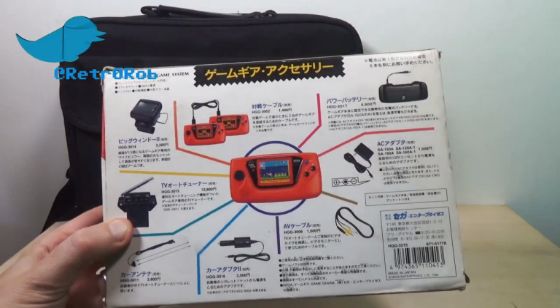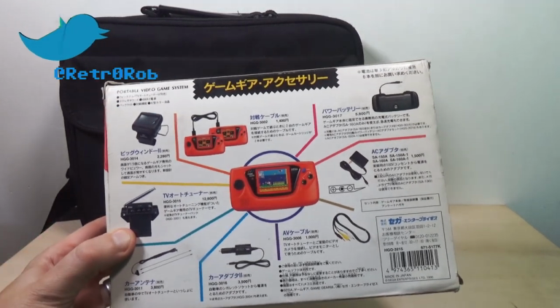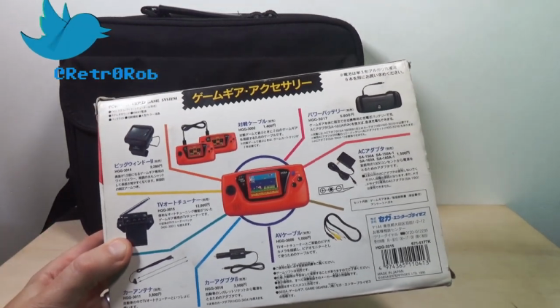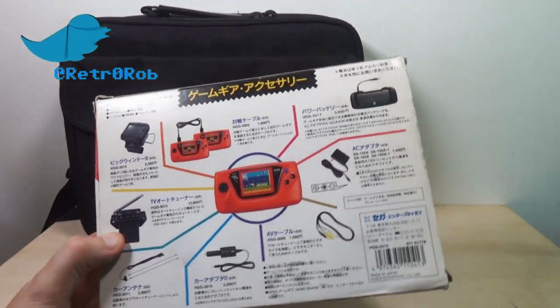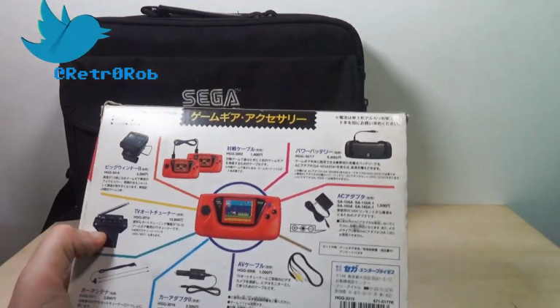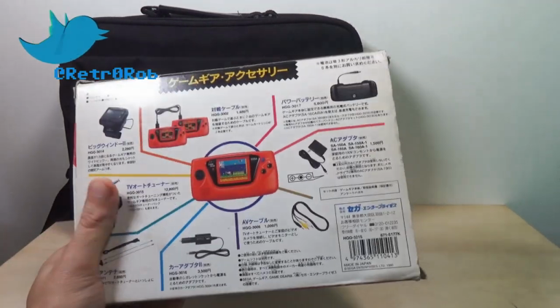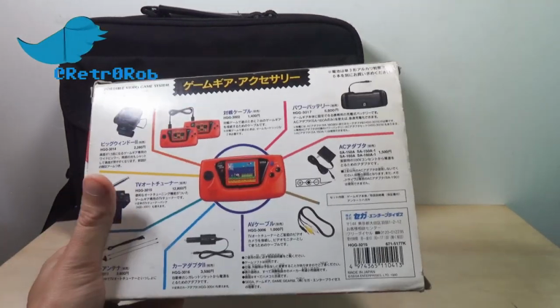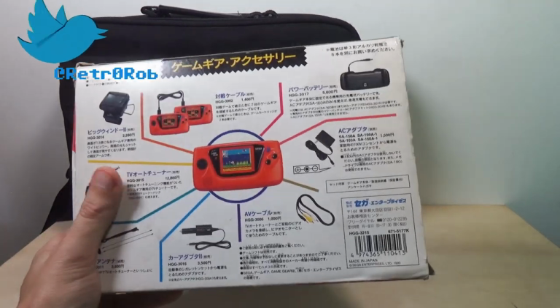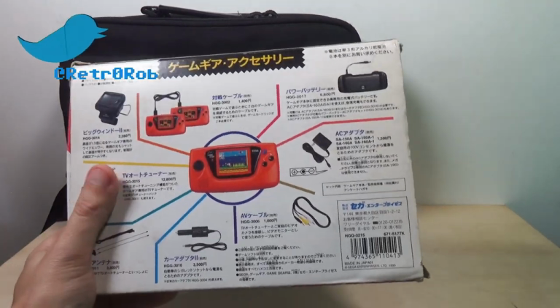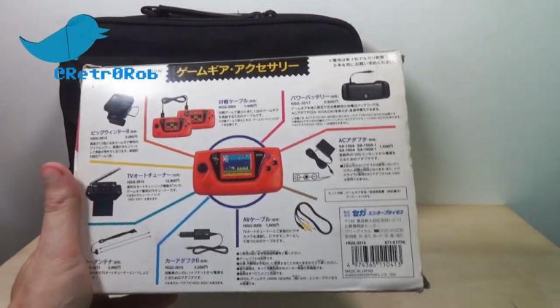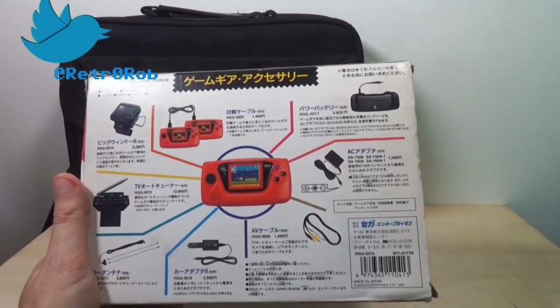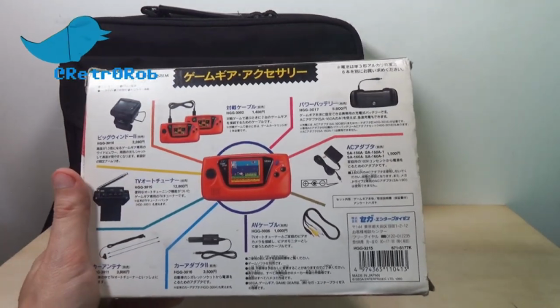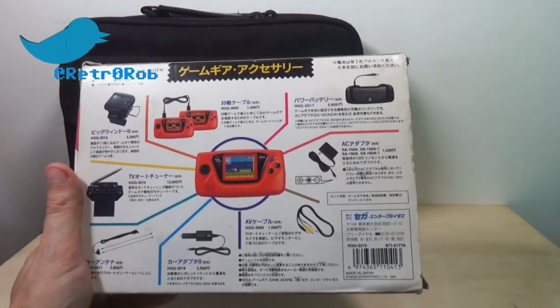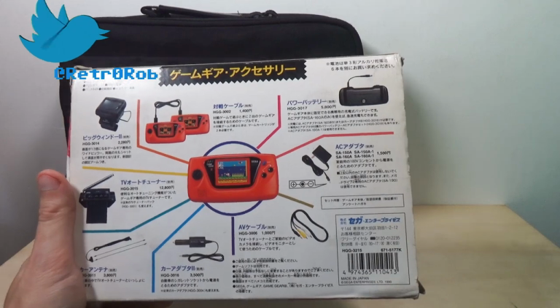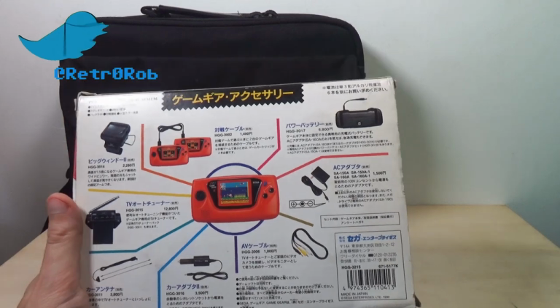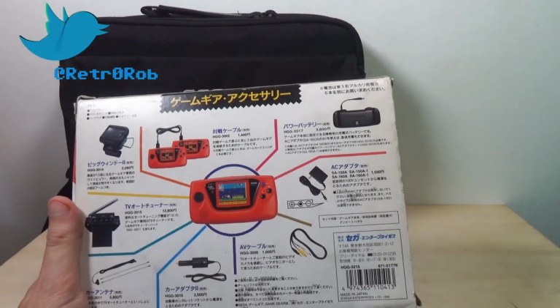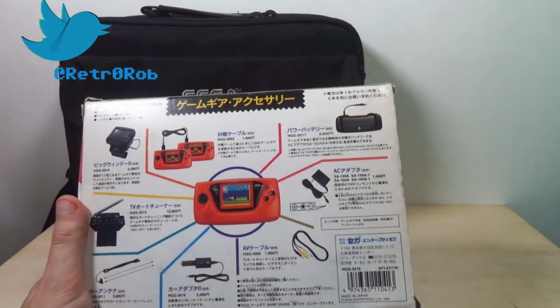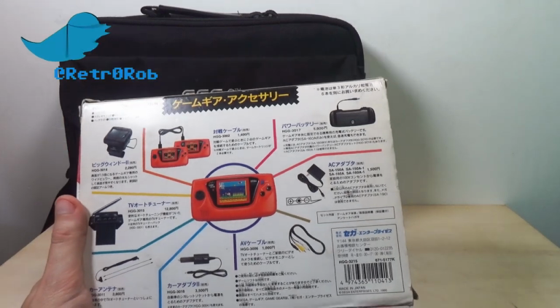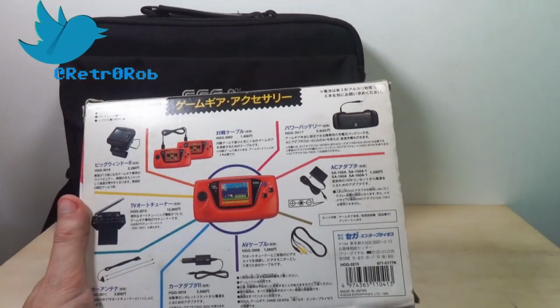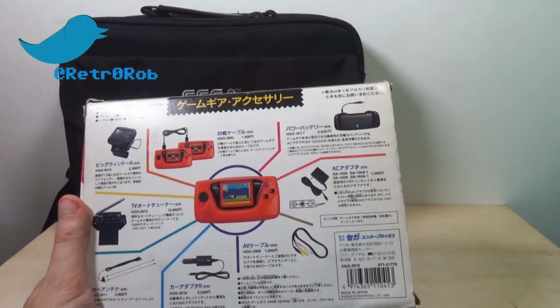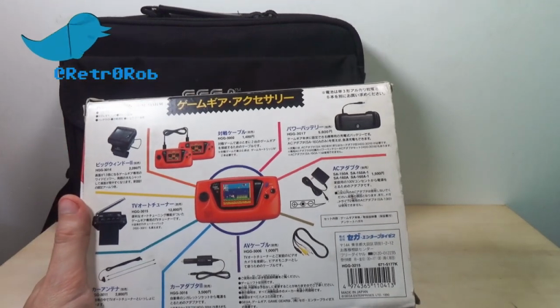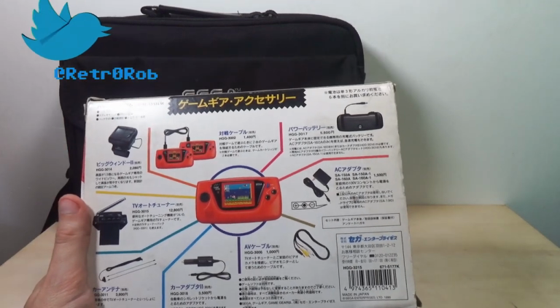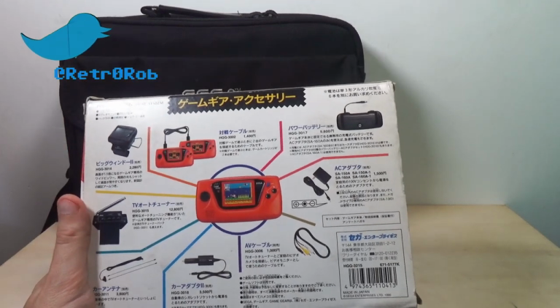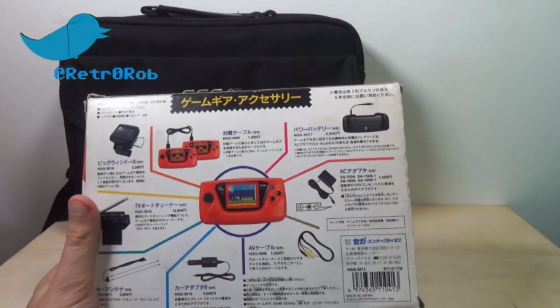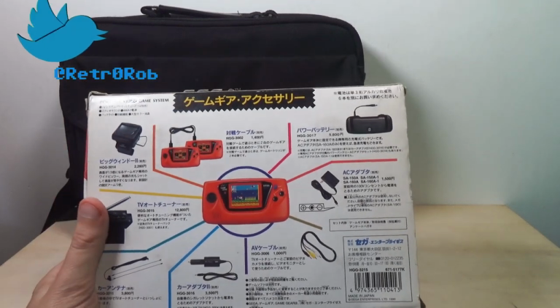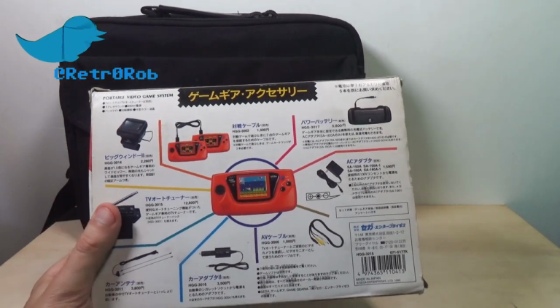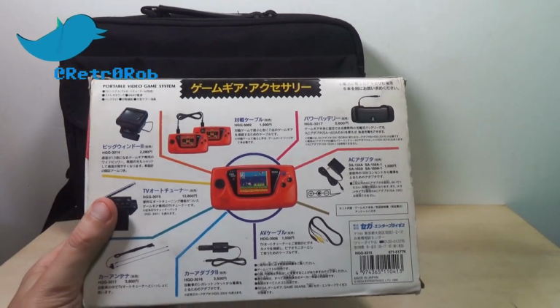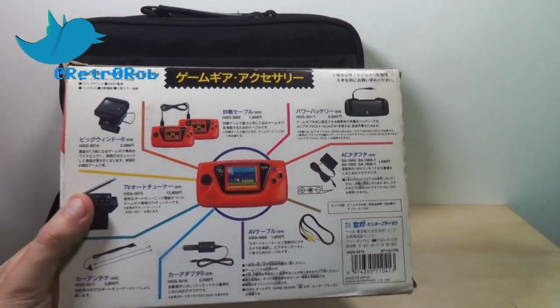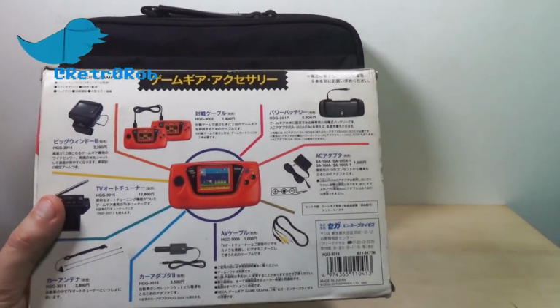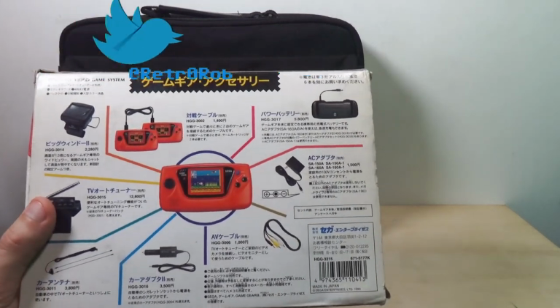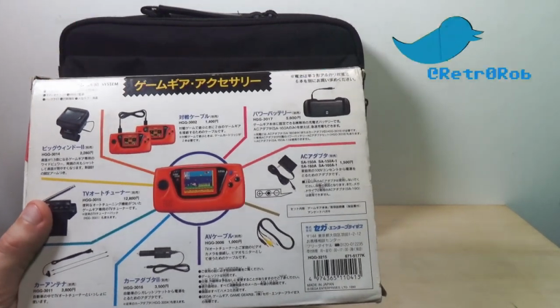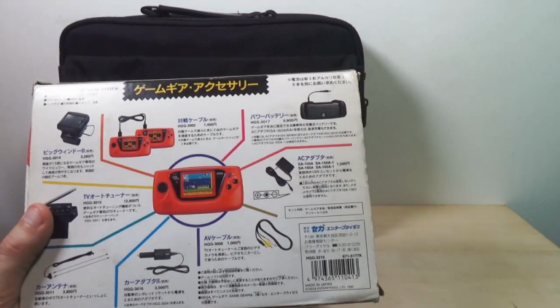Notice how it shows all the little extras you can get for it. I should have got the TV tuner — that would have been kind of funny.